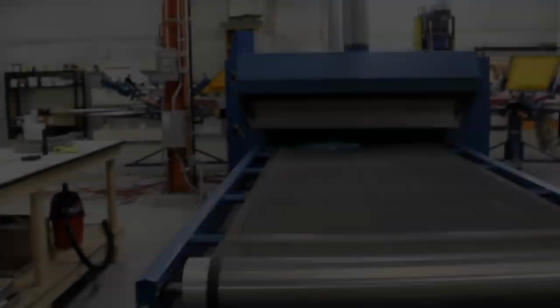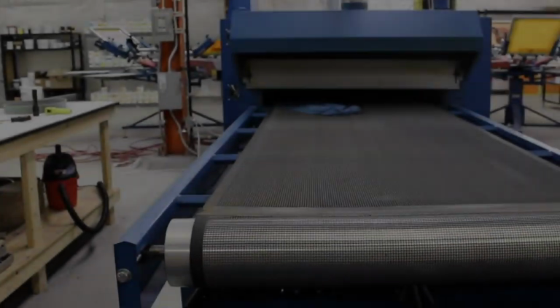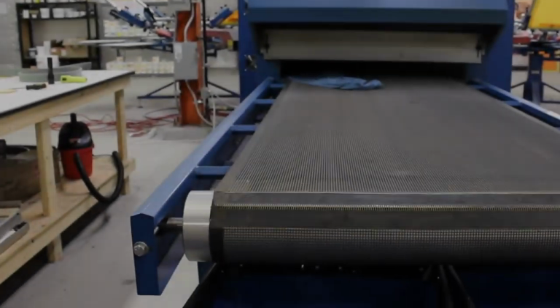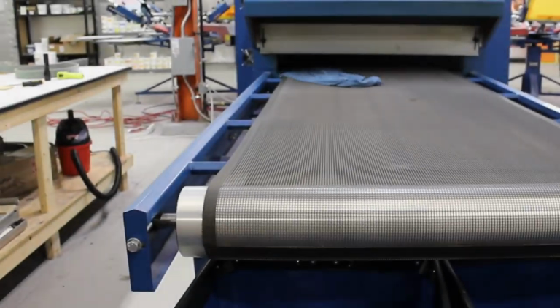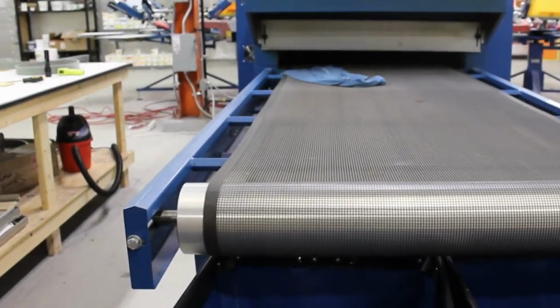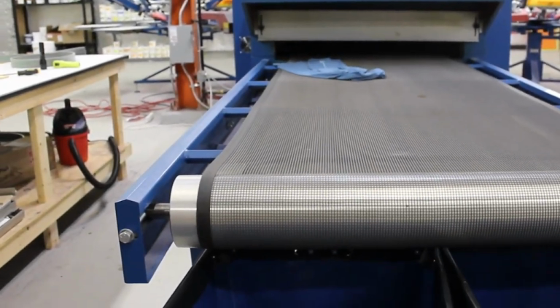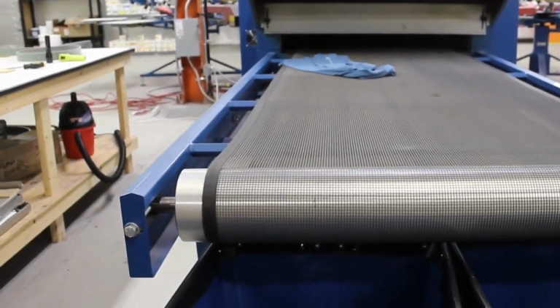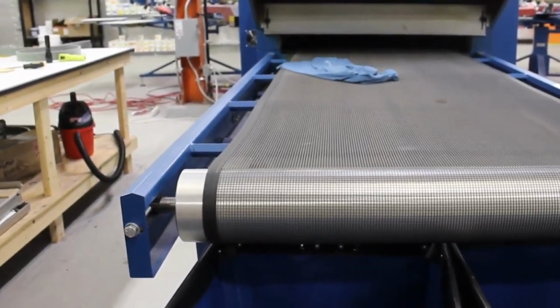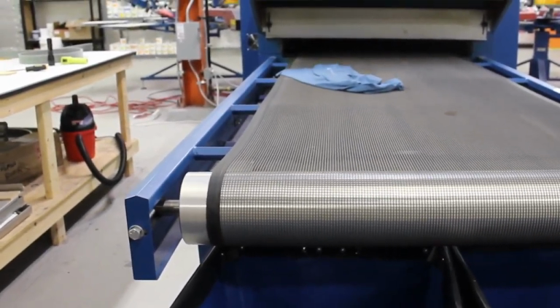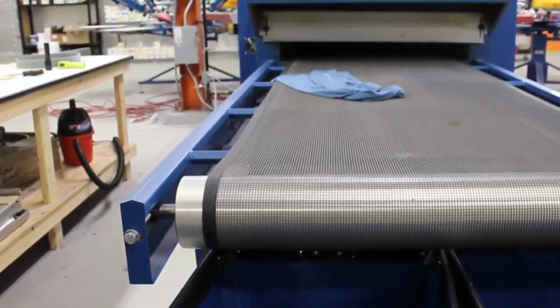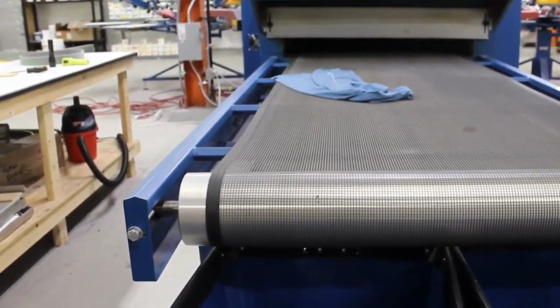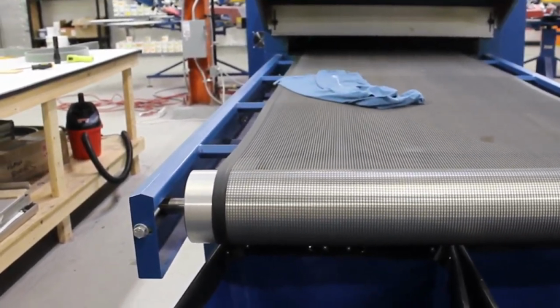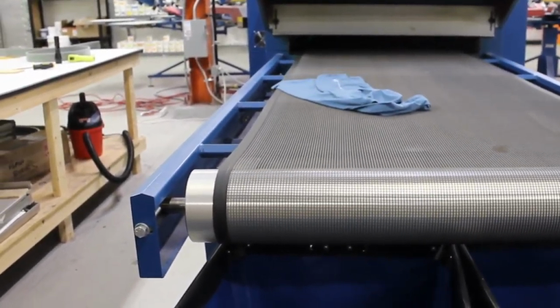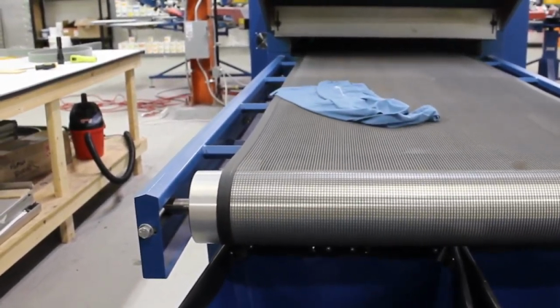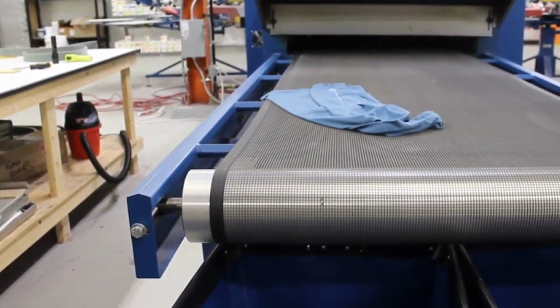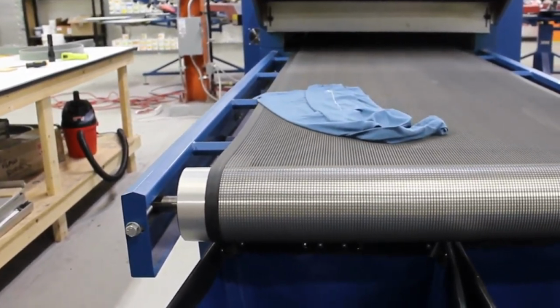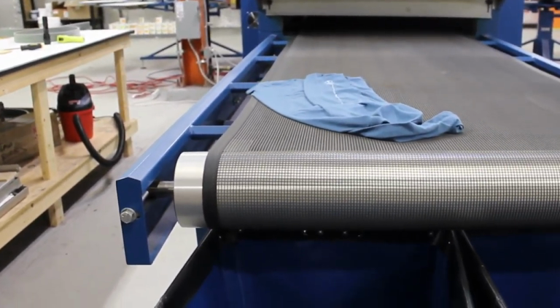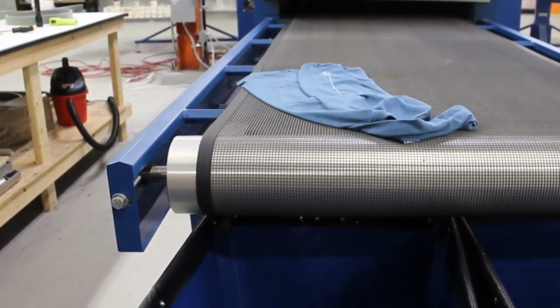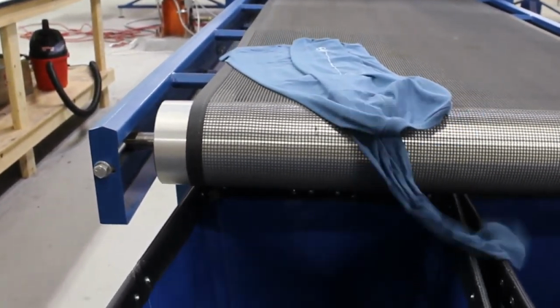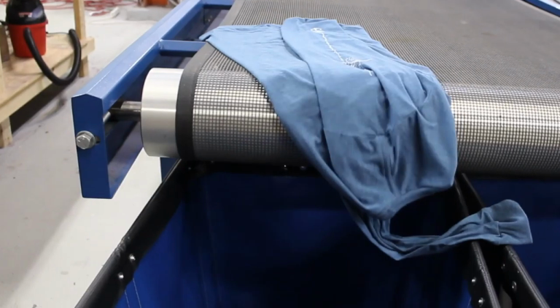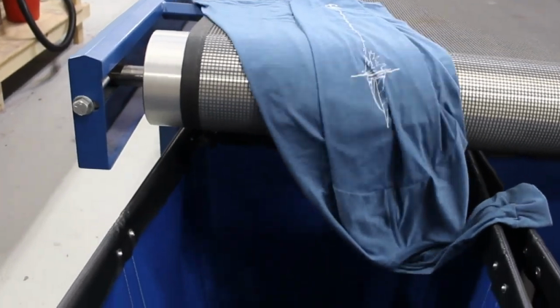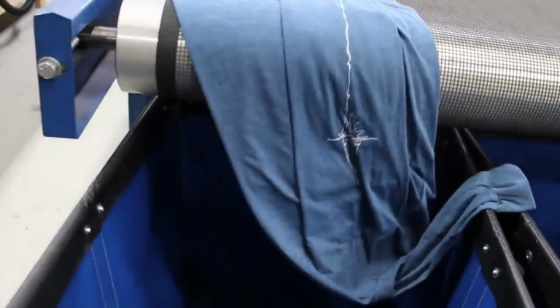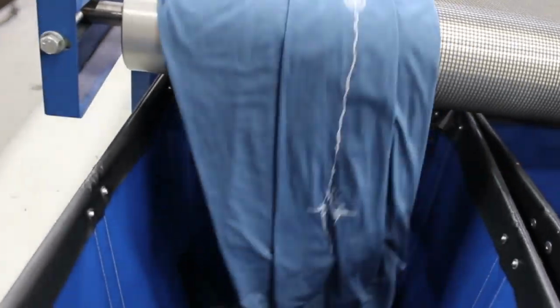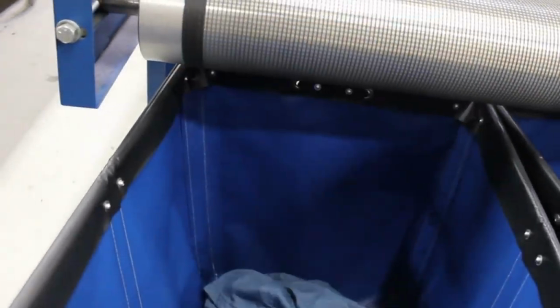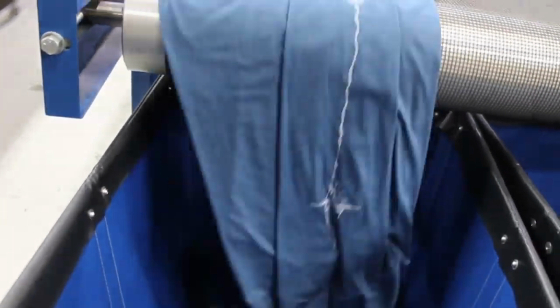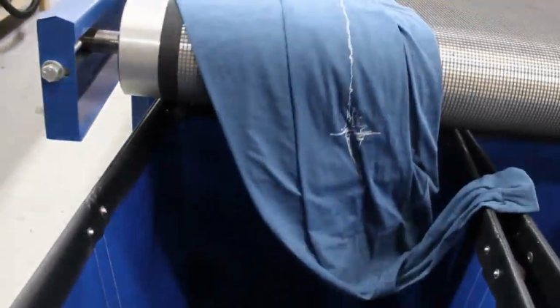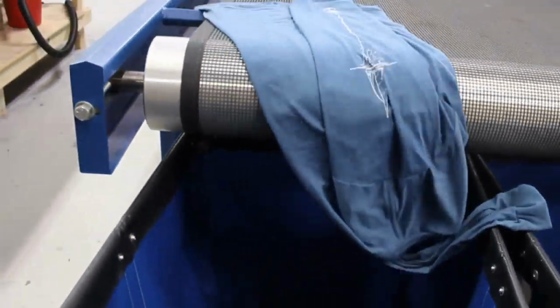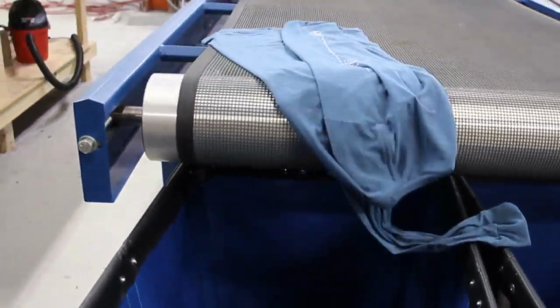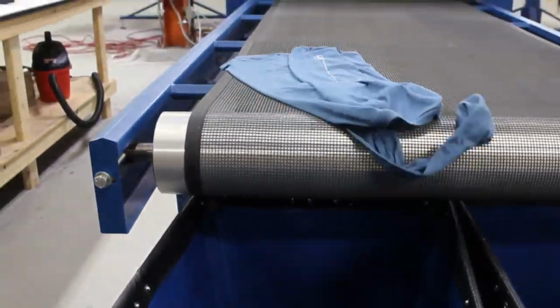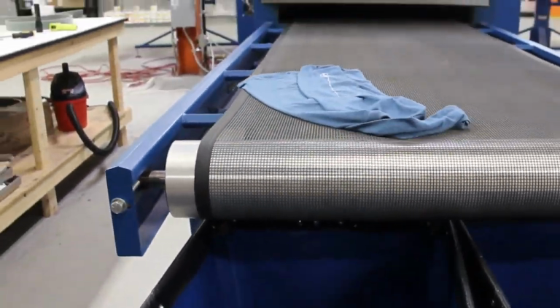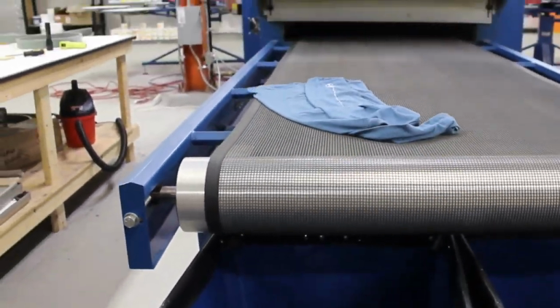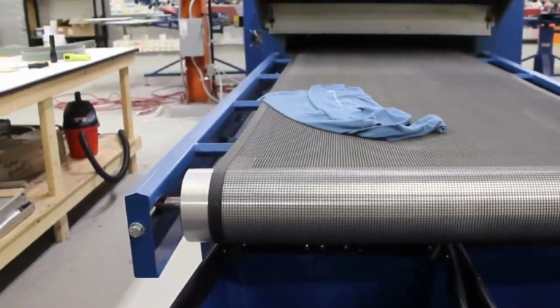Once the garment has gone all the way through the dryer, the ink is cured and the garment is ready to go out to the customer.